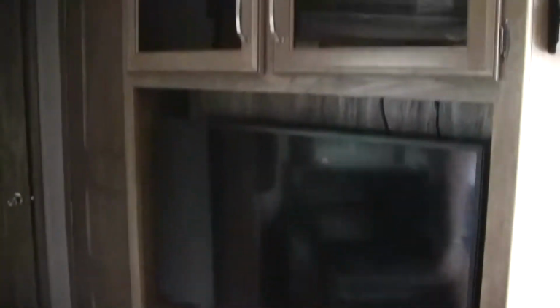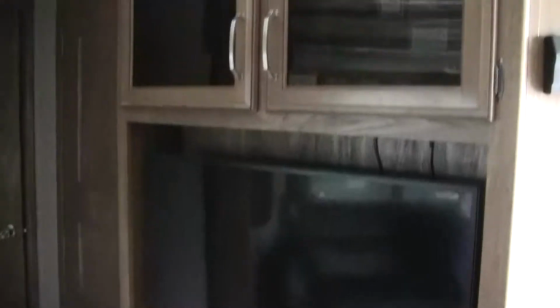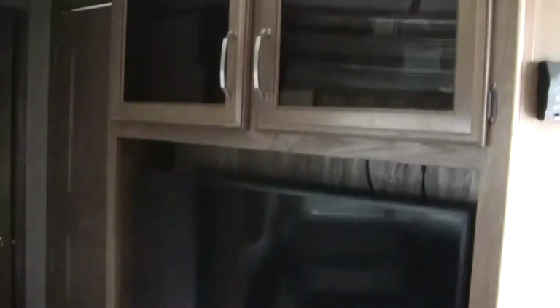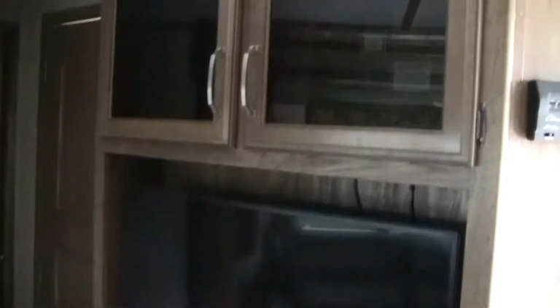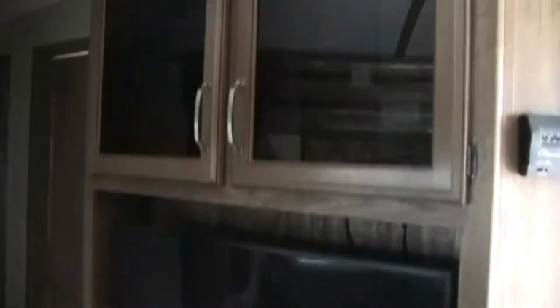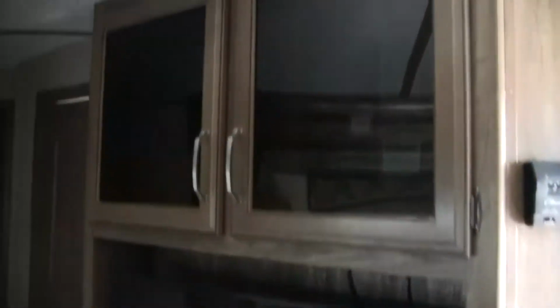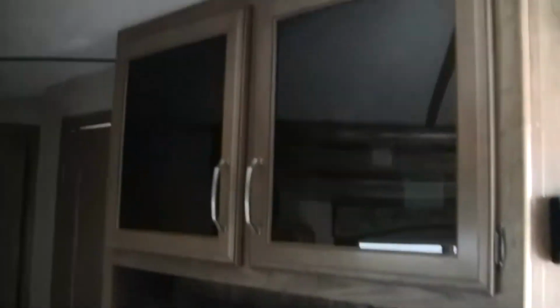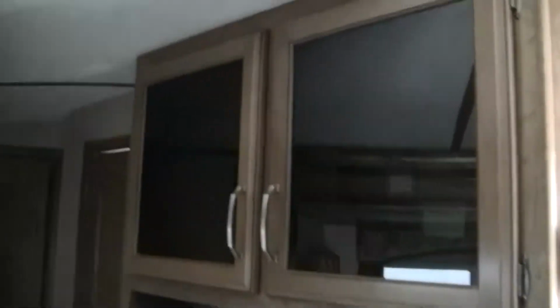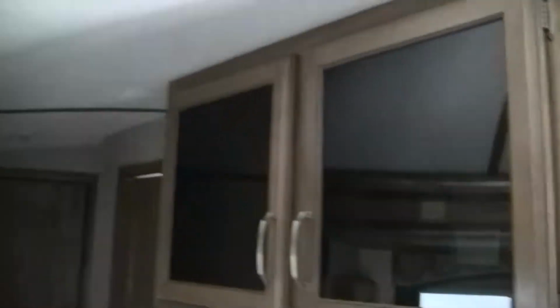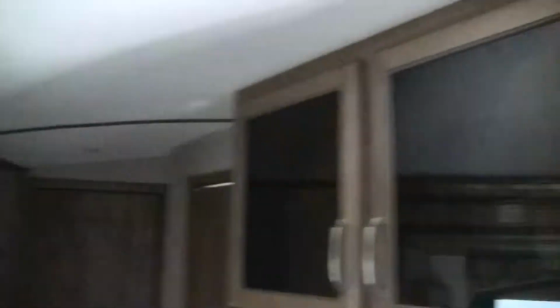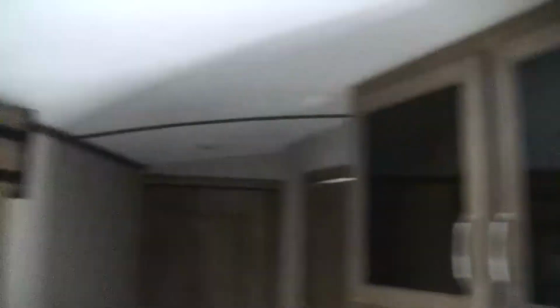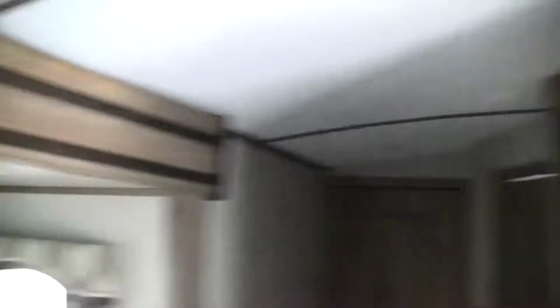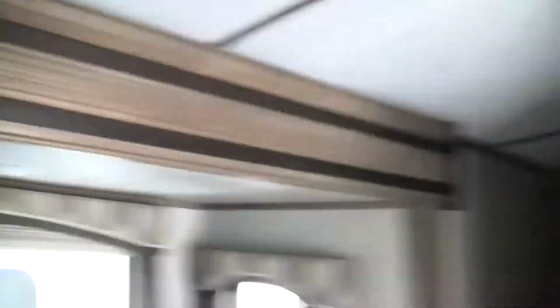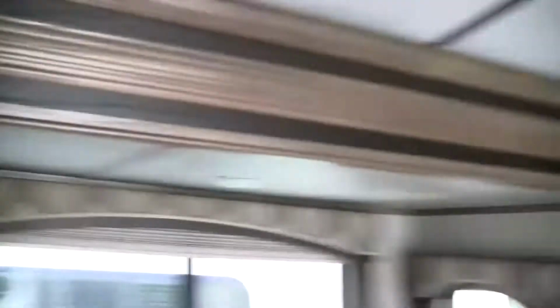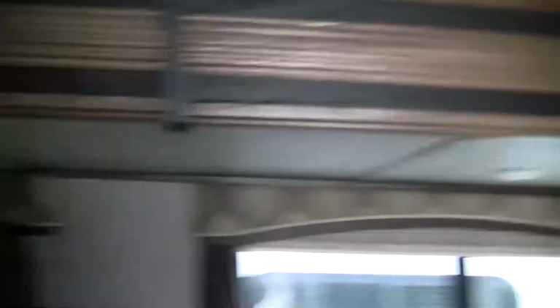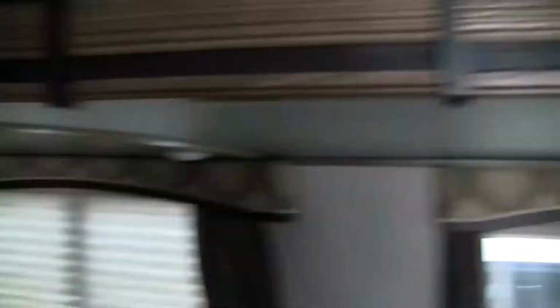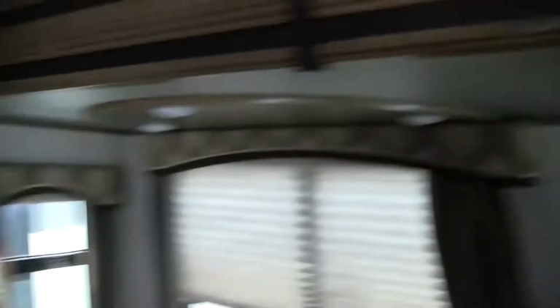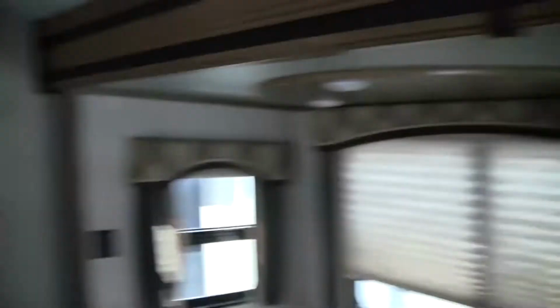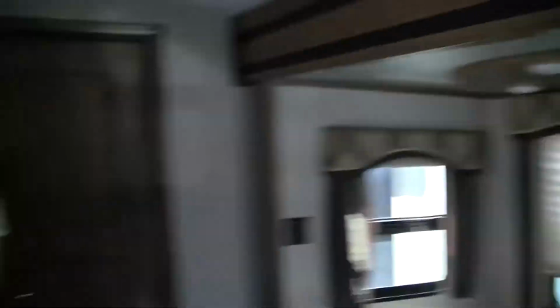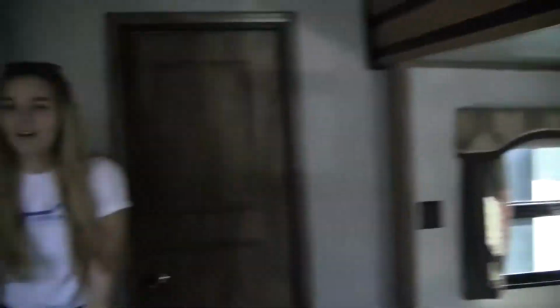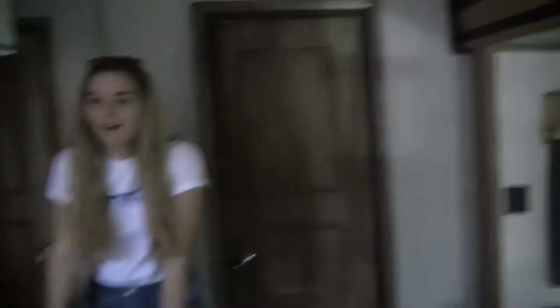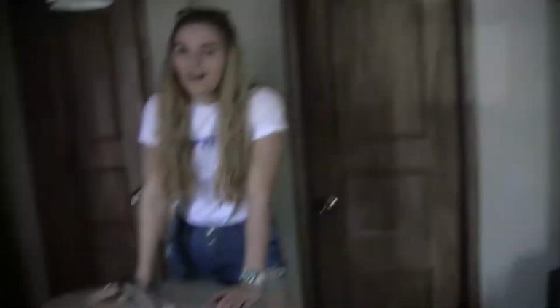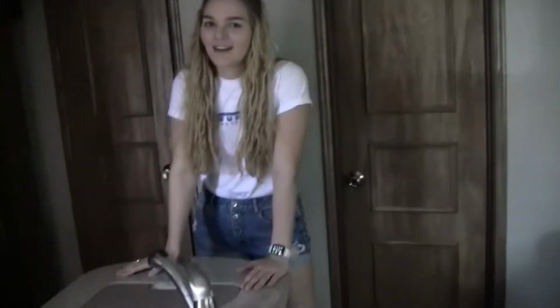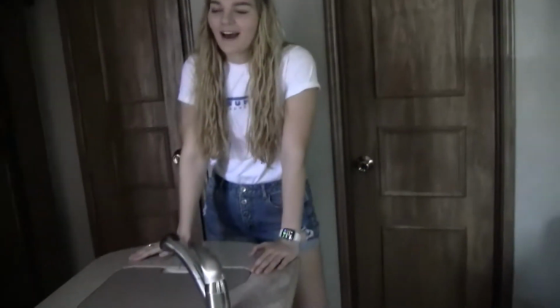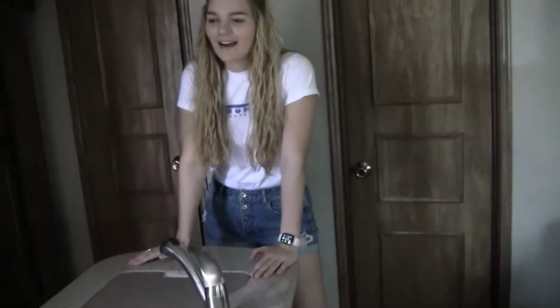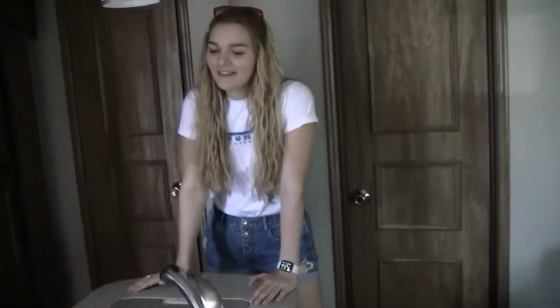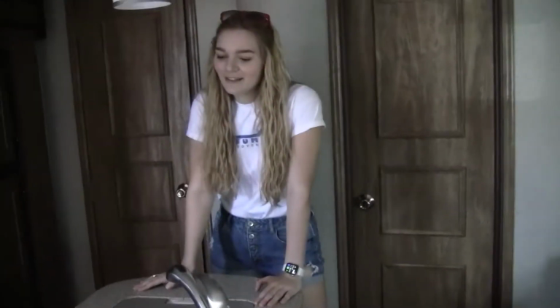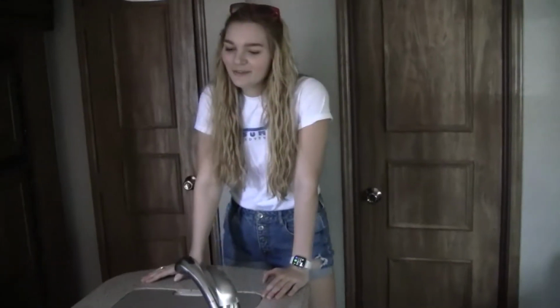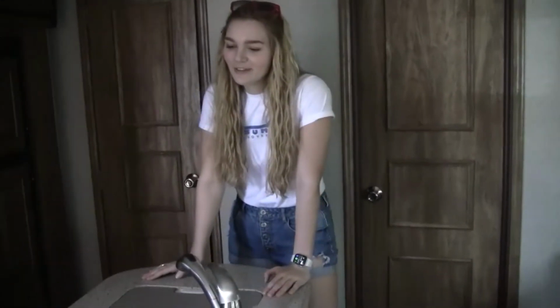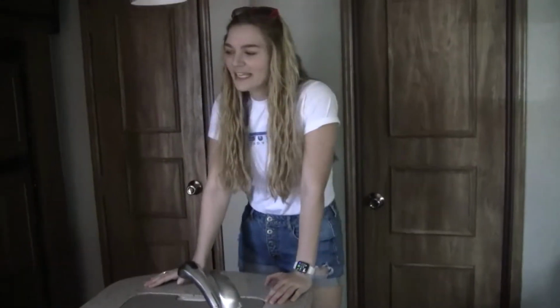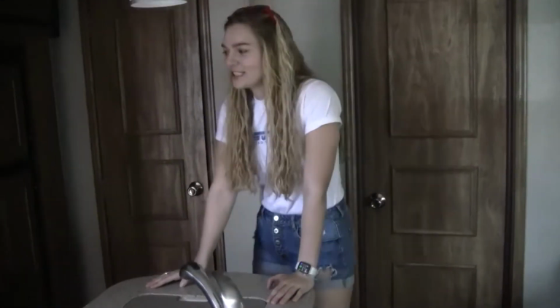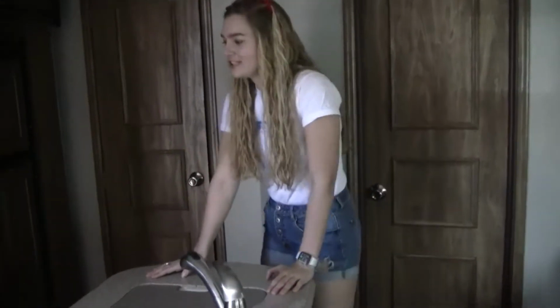And my favorite feature — an island for the kitchen.